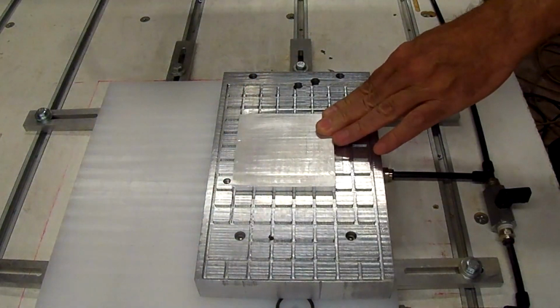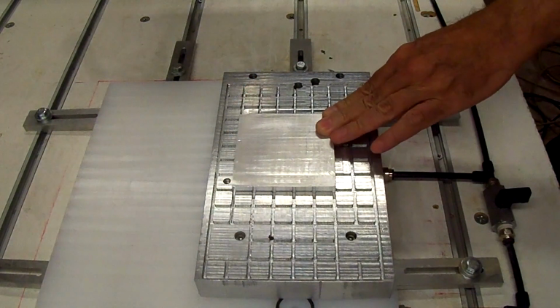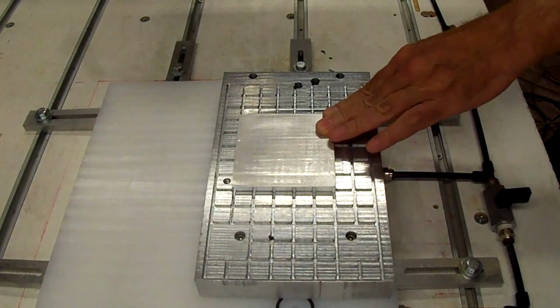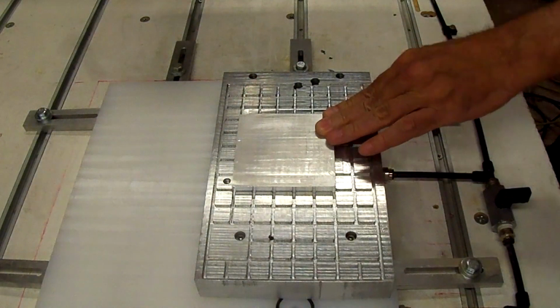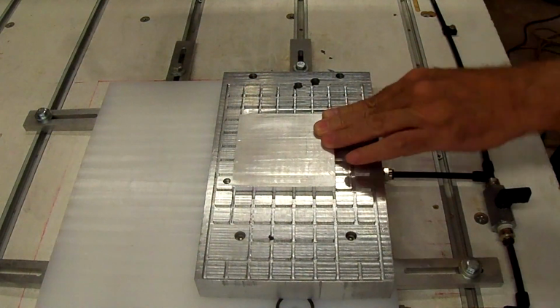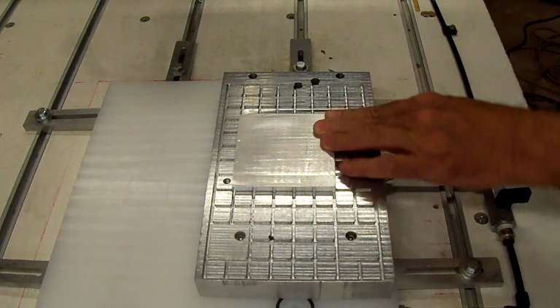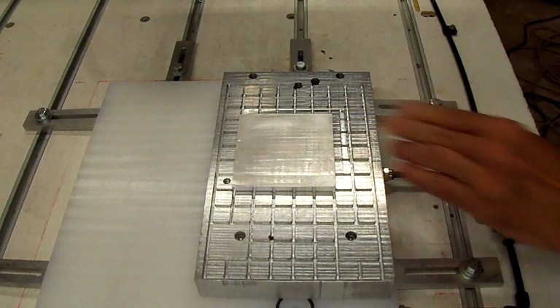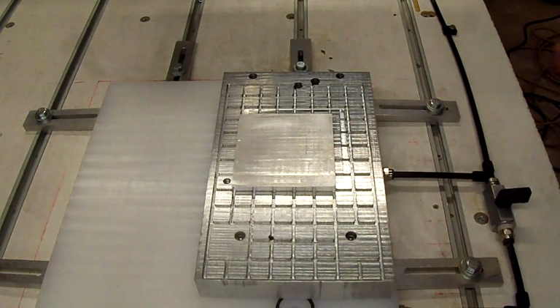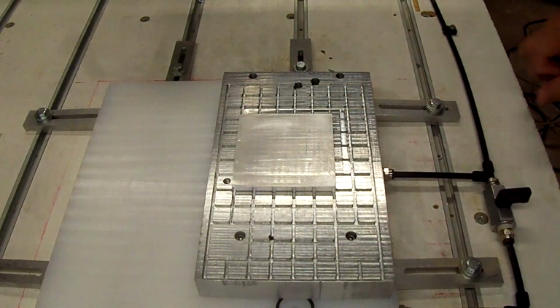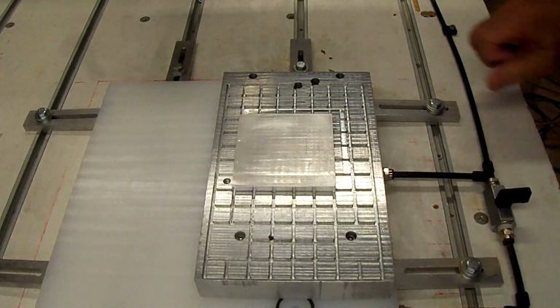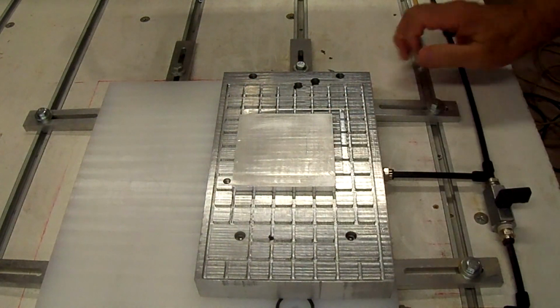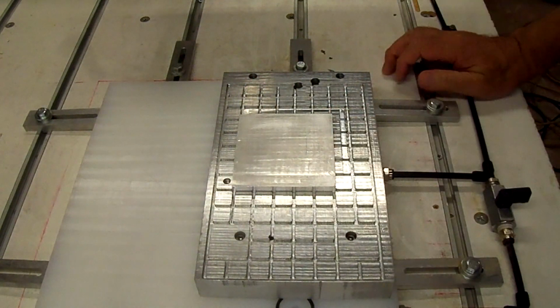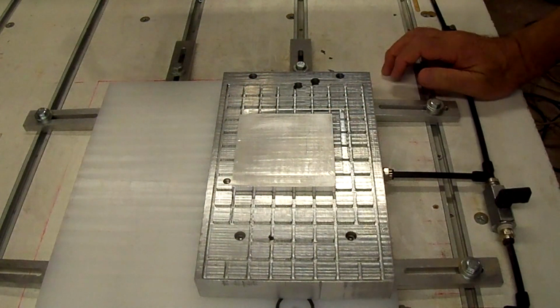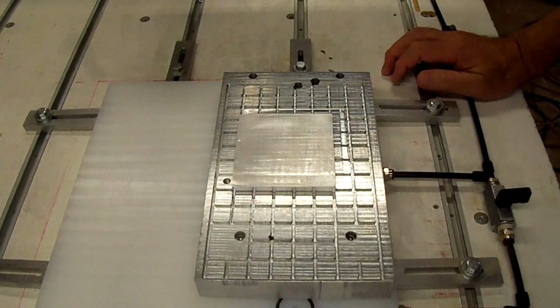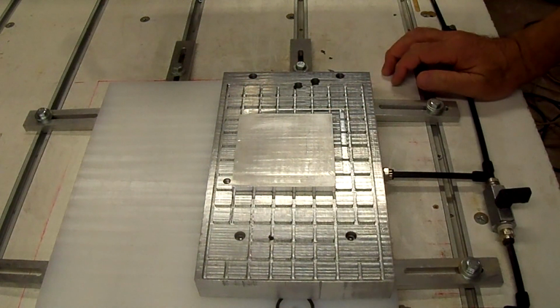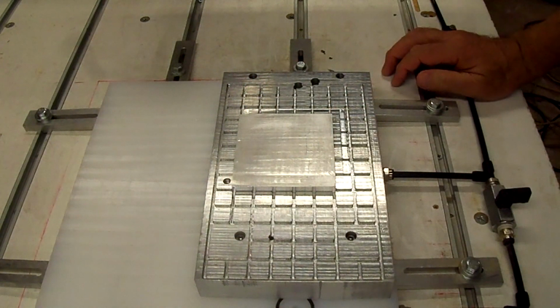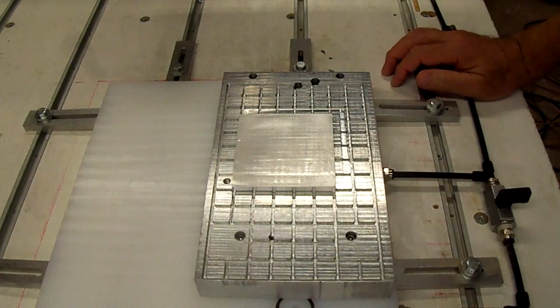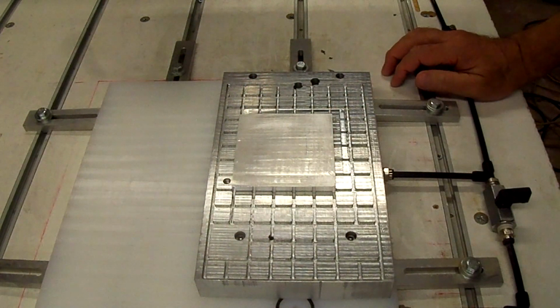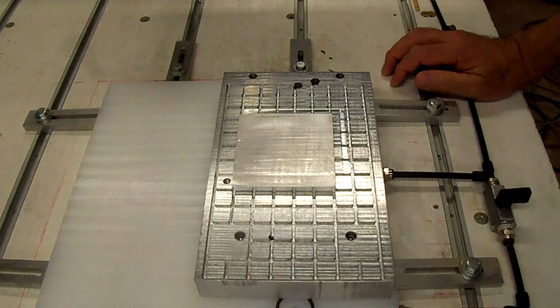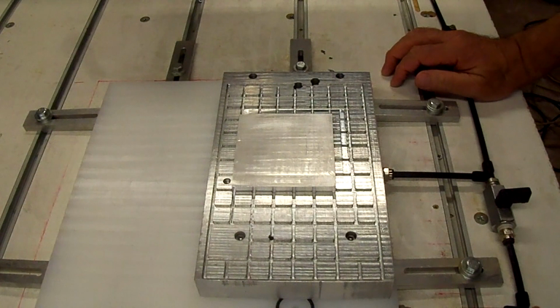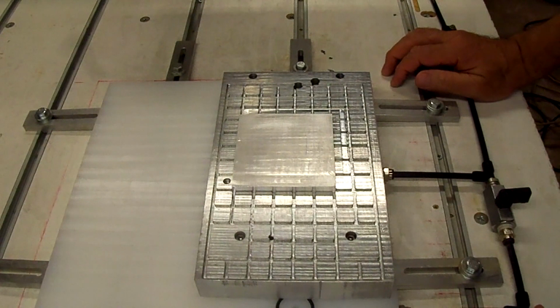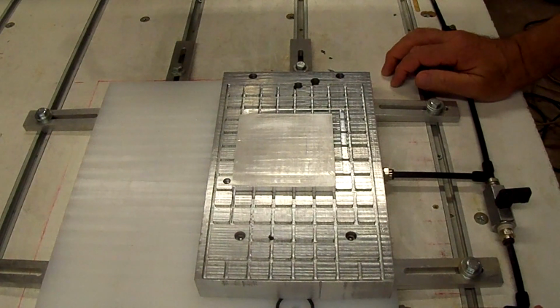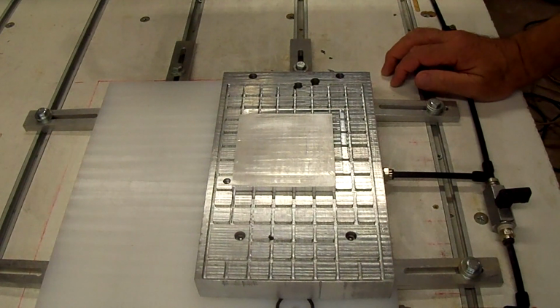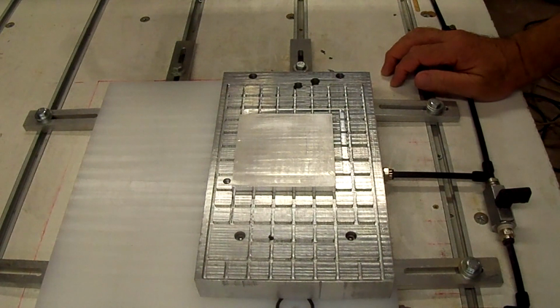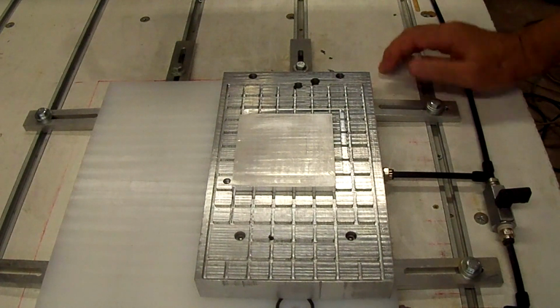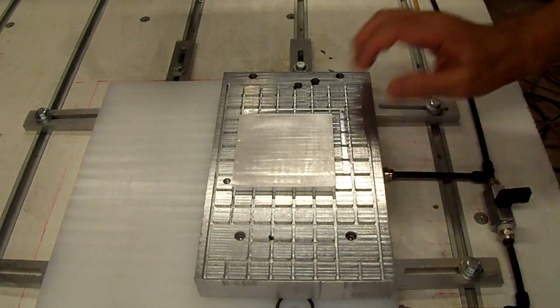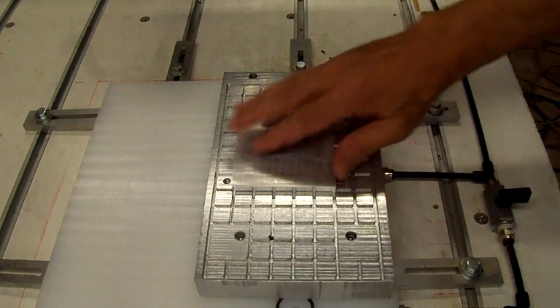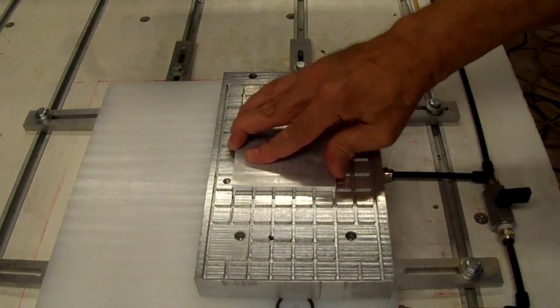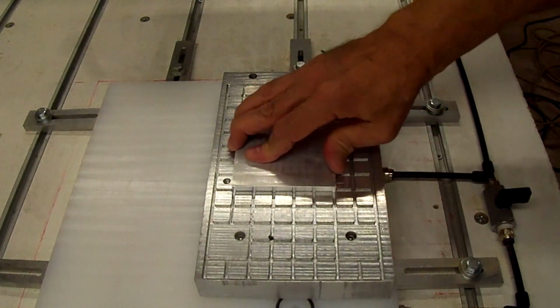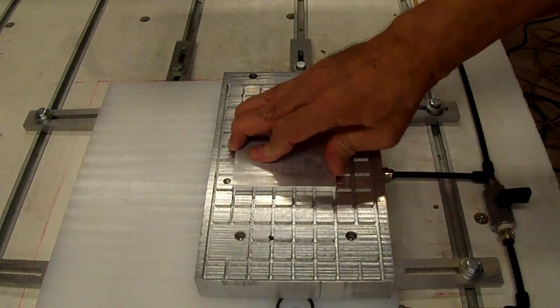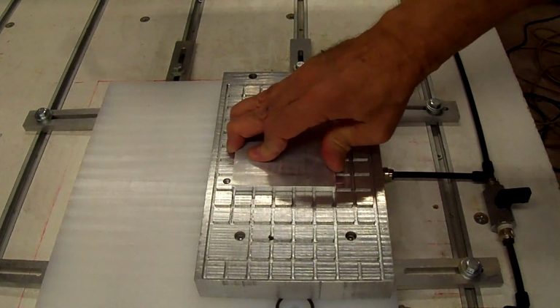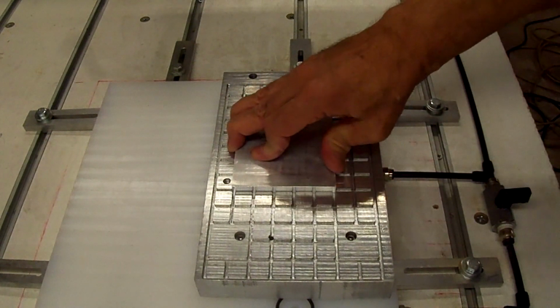I'm reading about 27 Hg on the vacuum gauge, so it holds it pretty good.